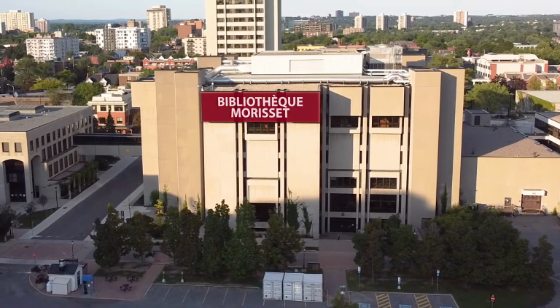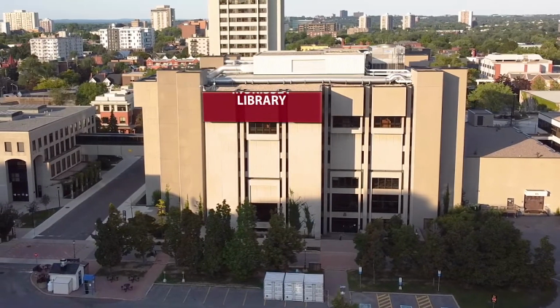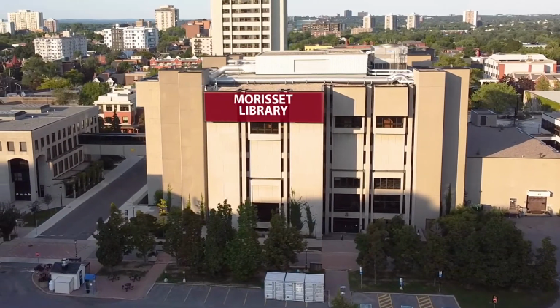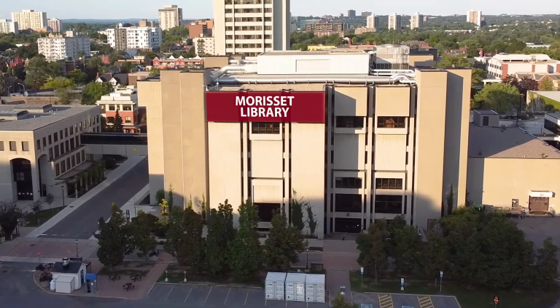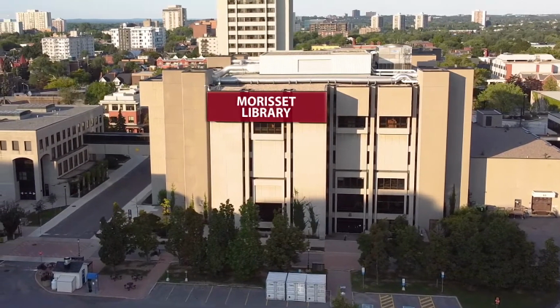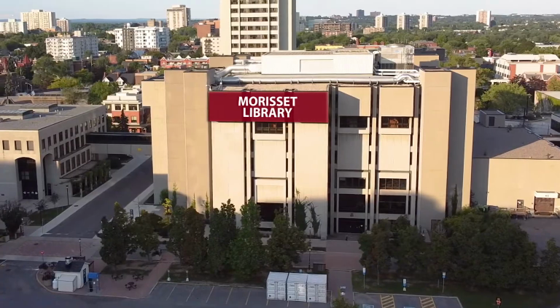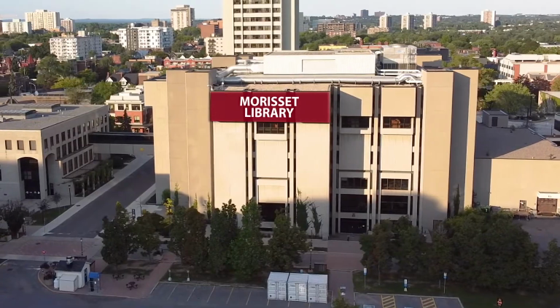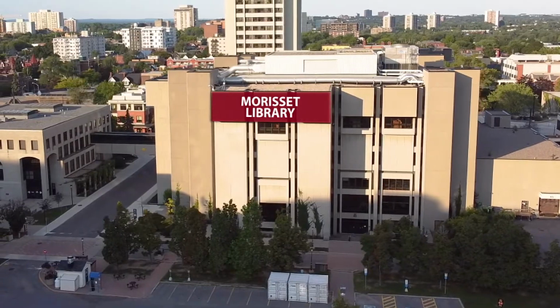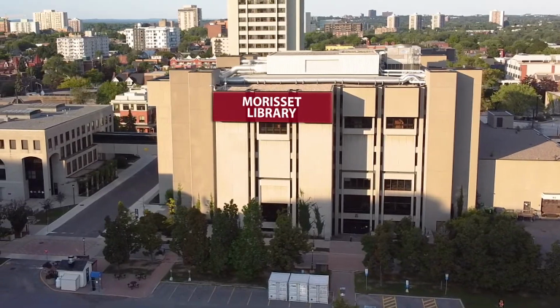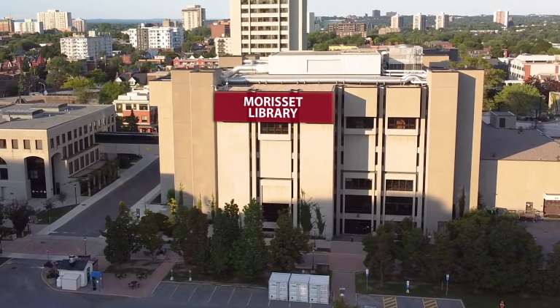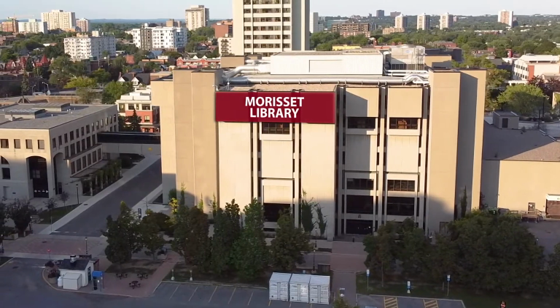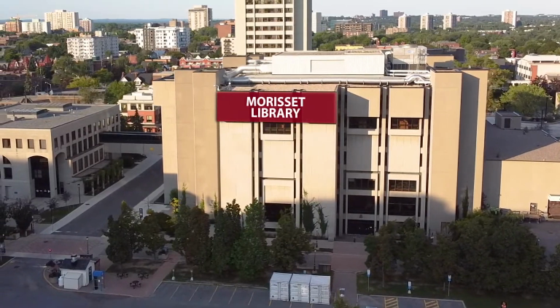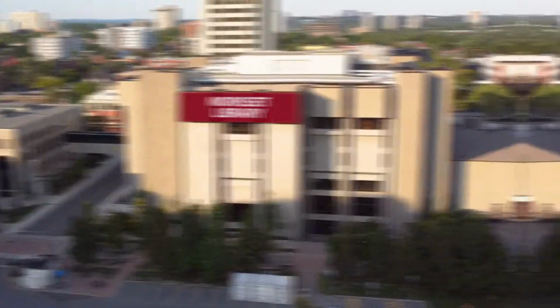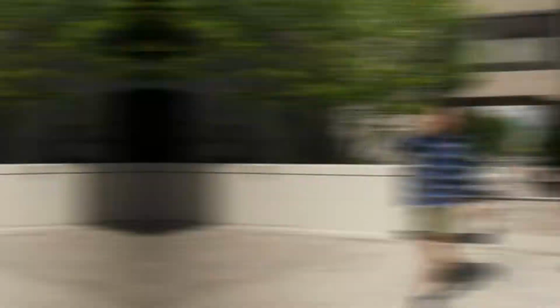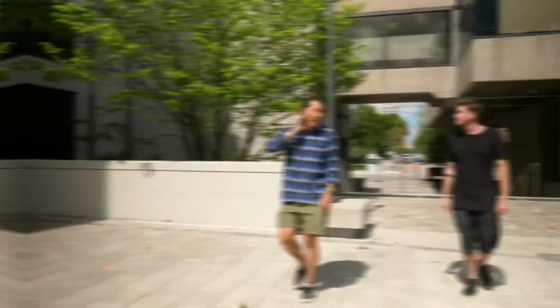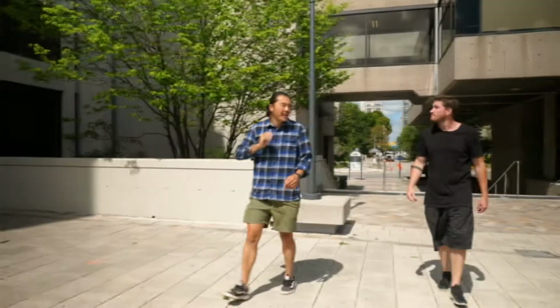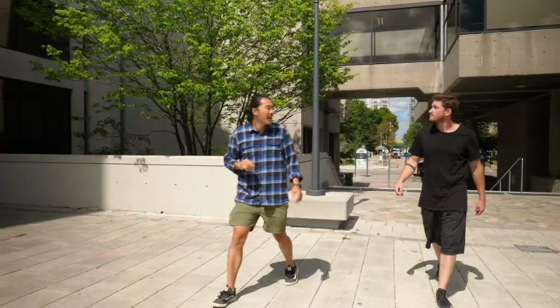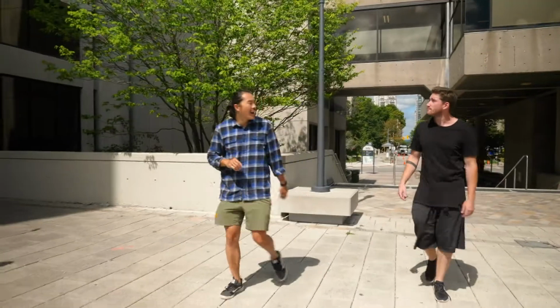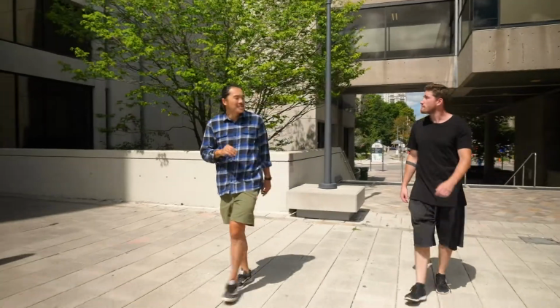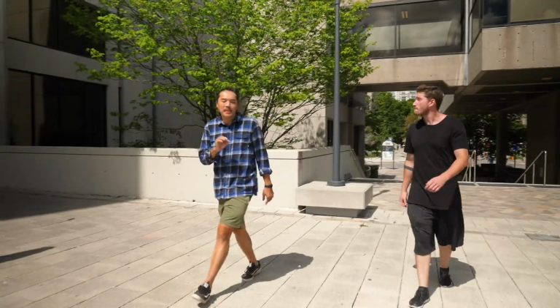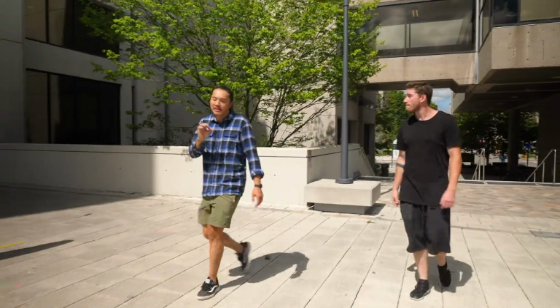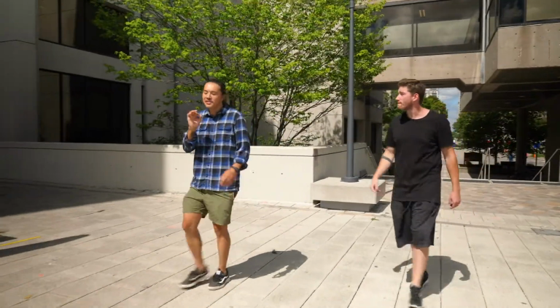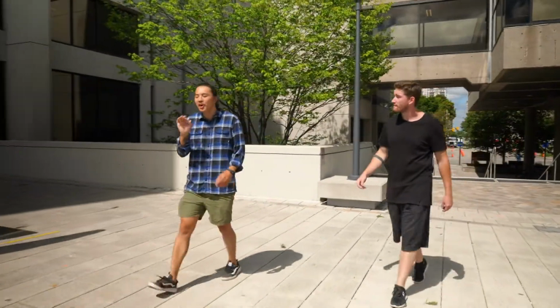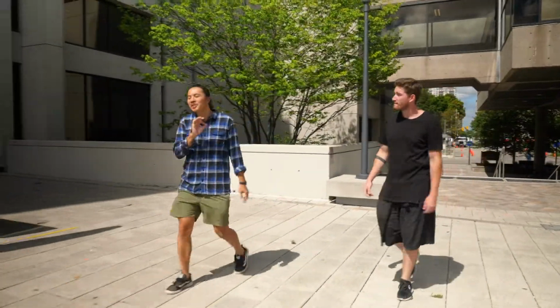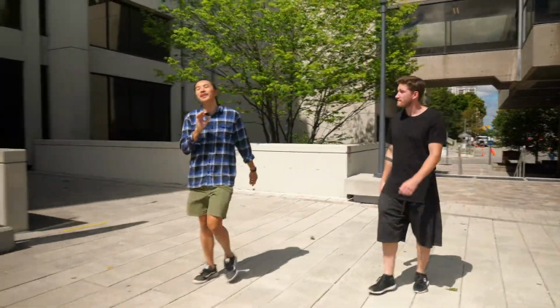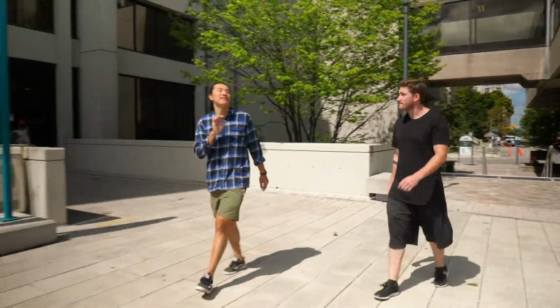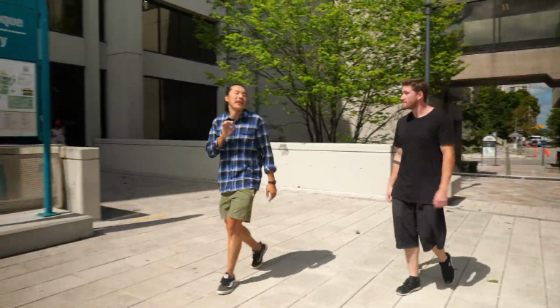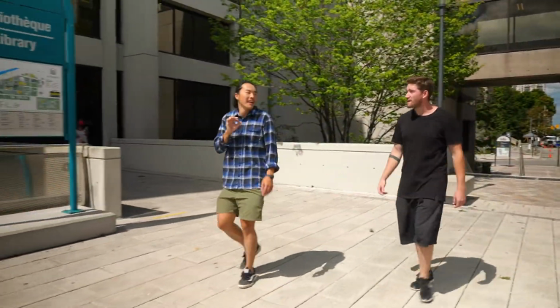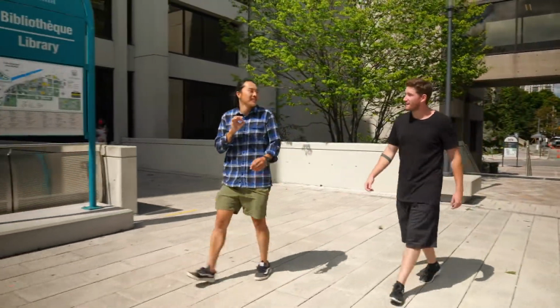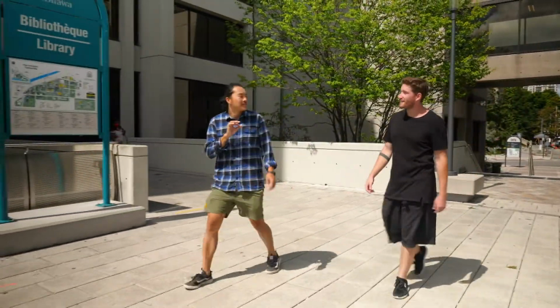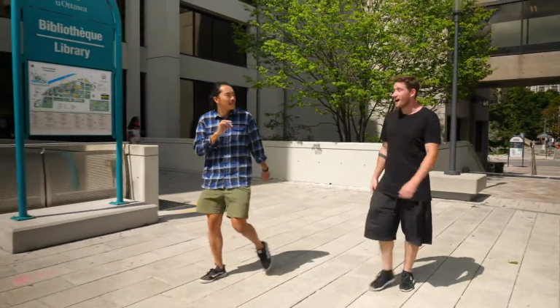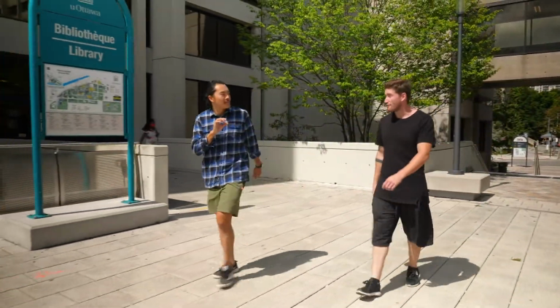This is actually one of our libraries here — Morissette Library. I honestly spent so much of my life in here.